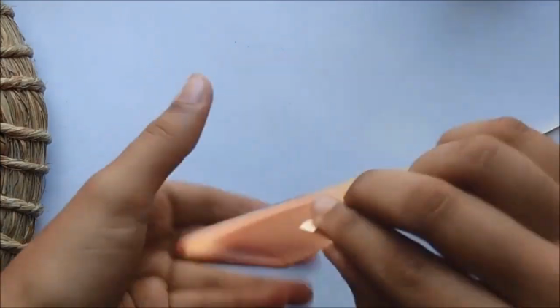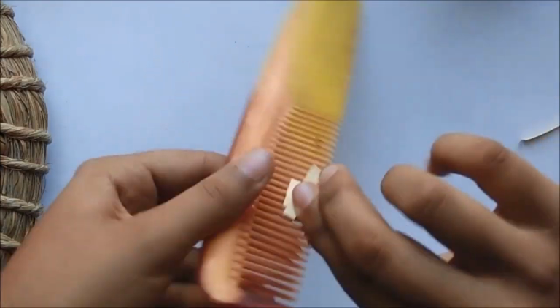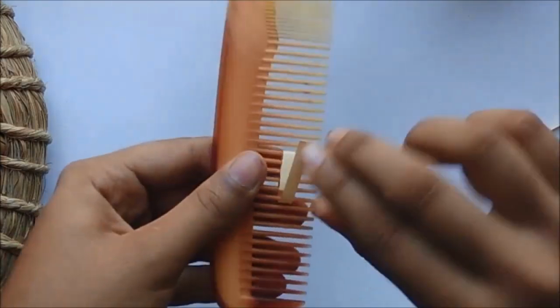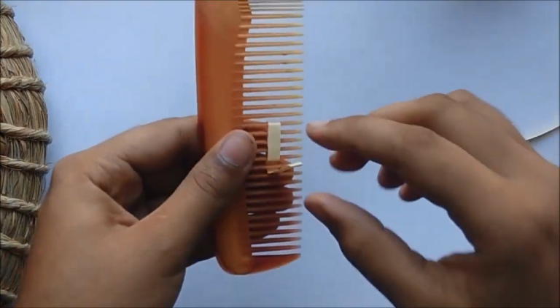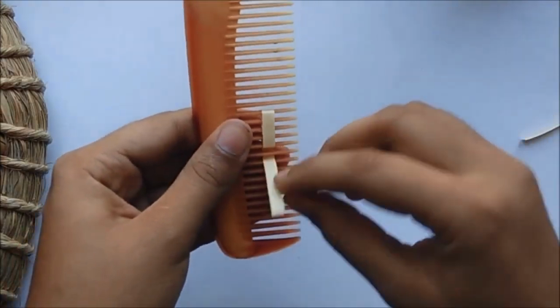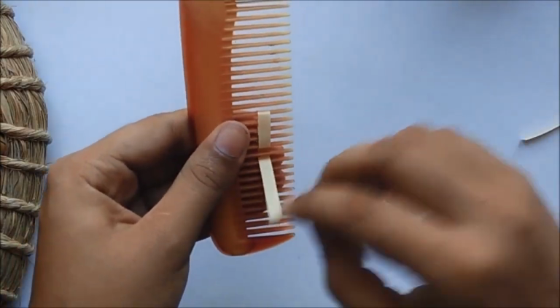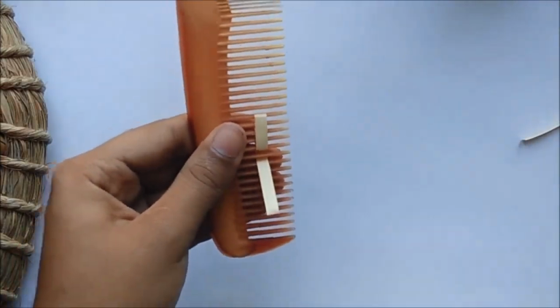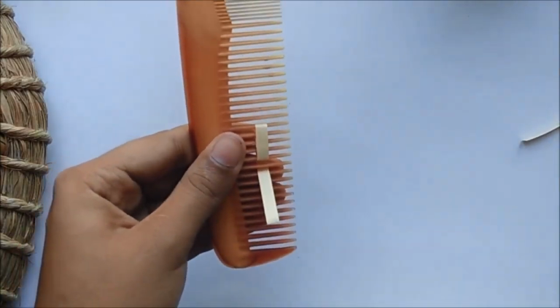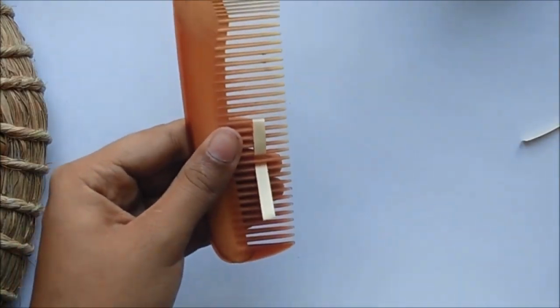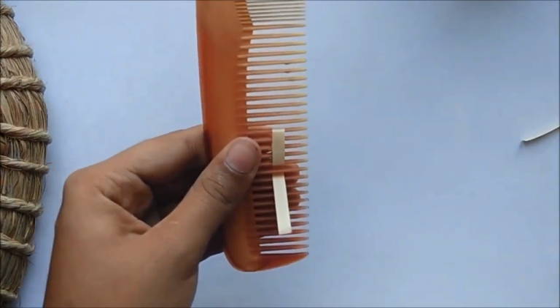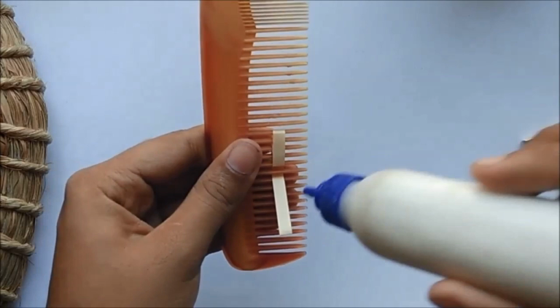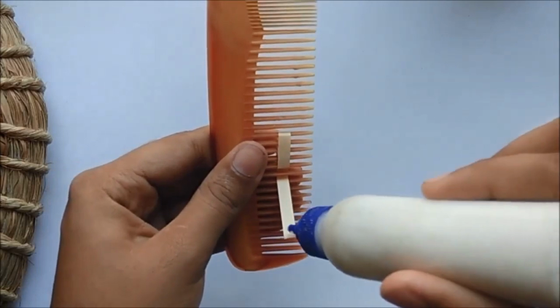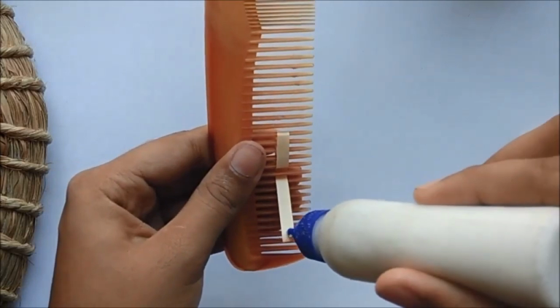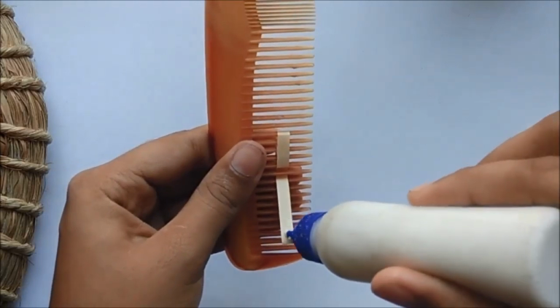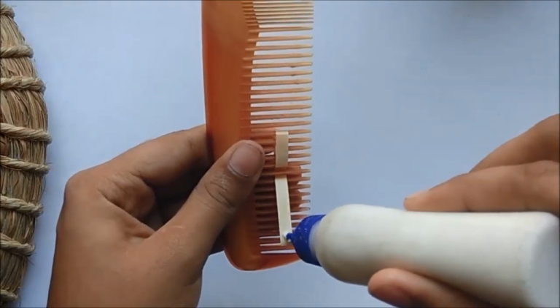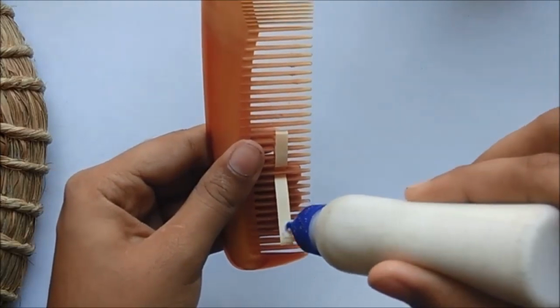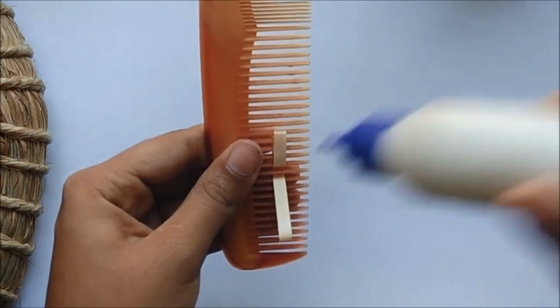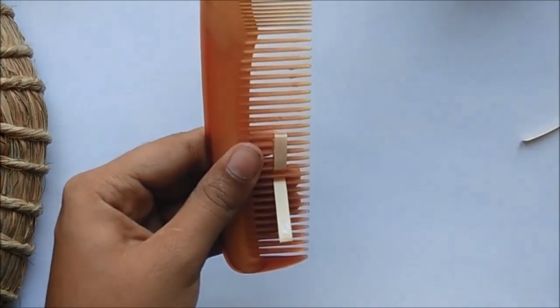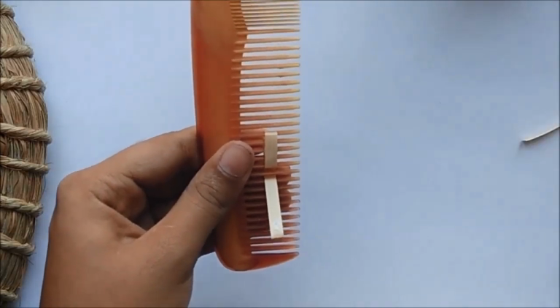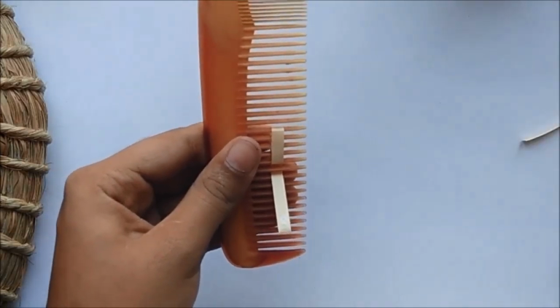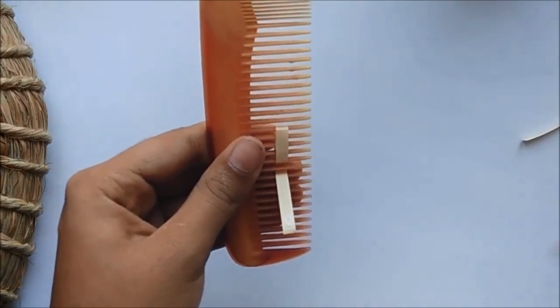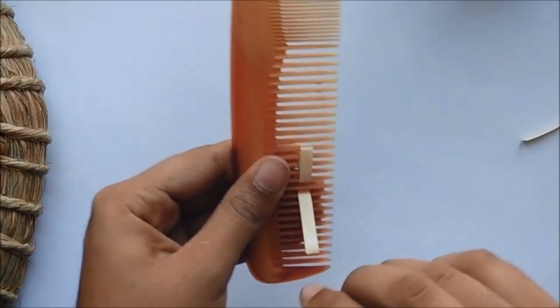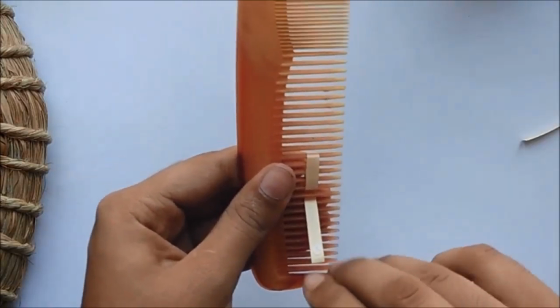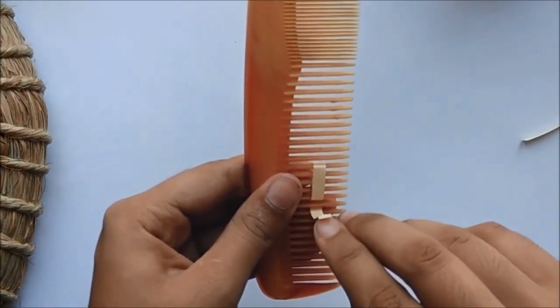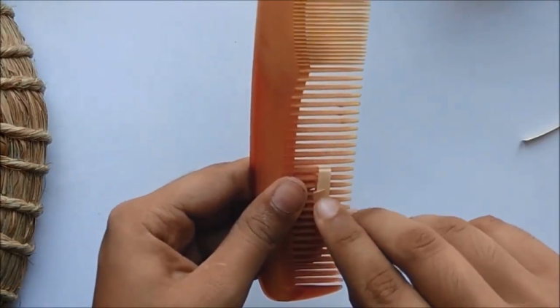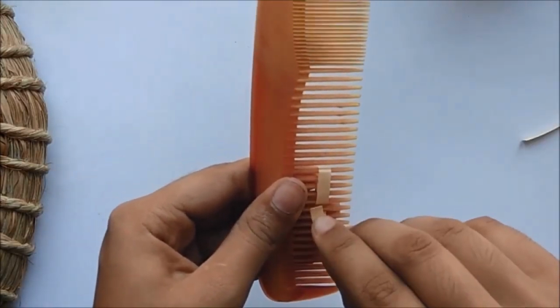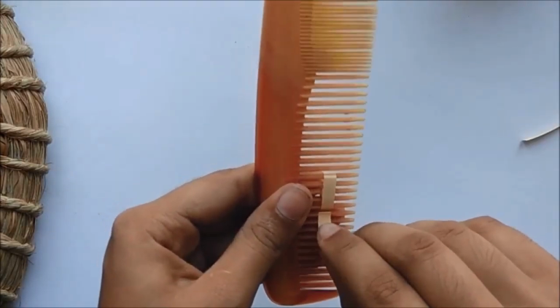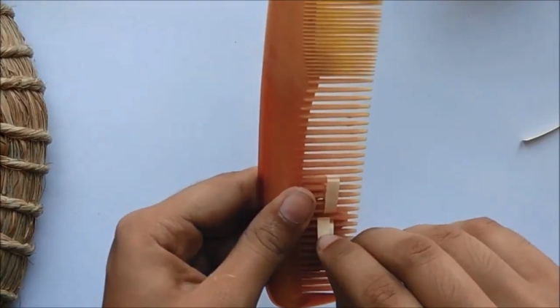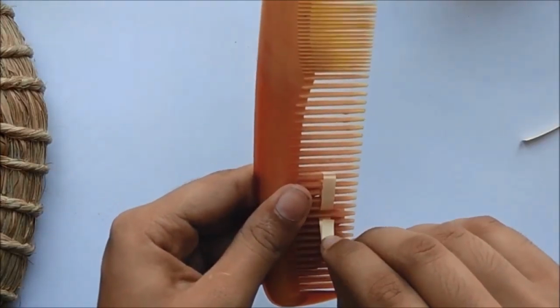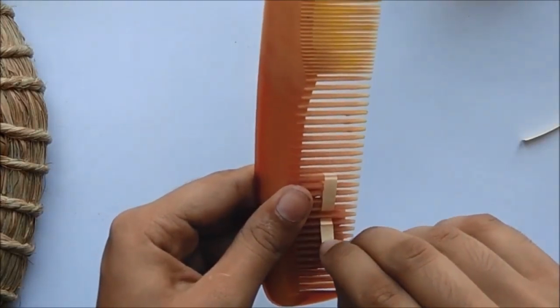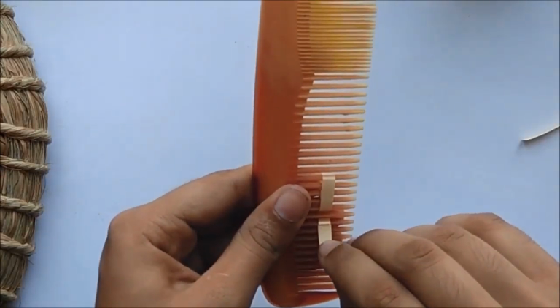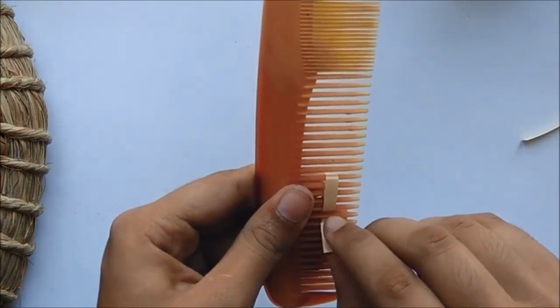Do not forget to glue the center as you go, otherwise it will just open up when you remove it from the comb.